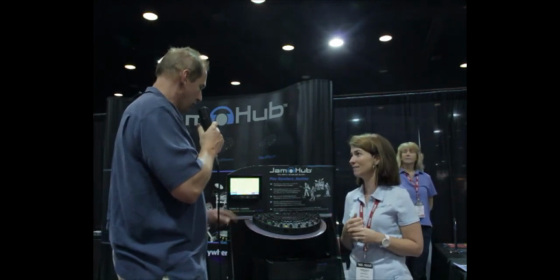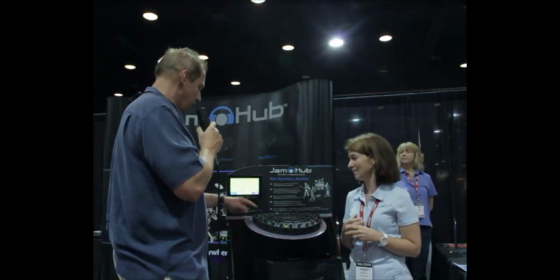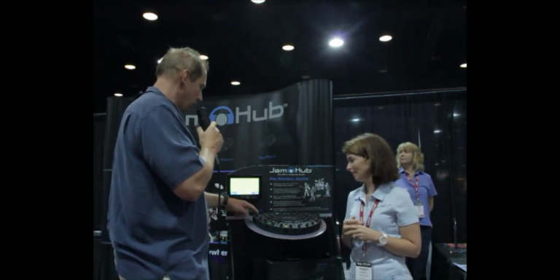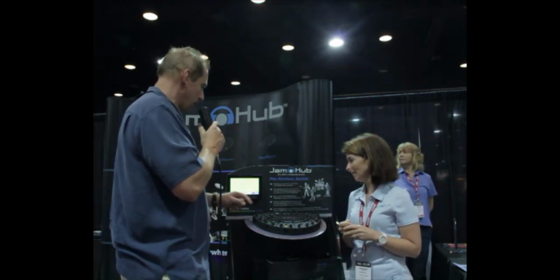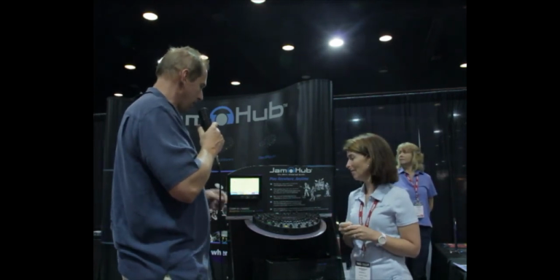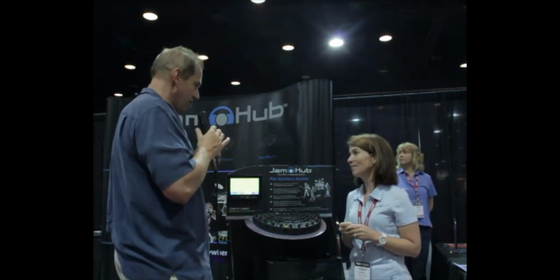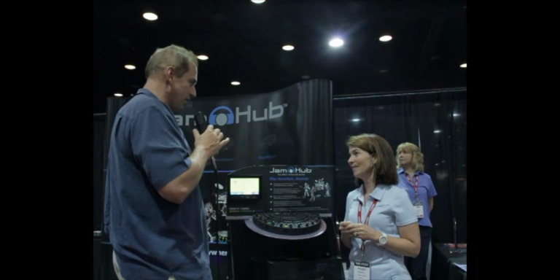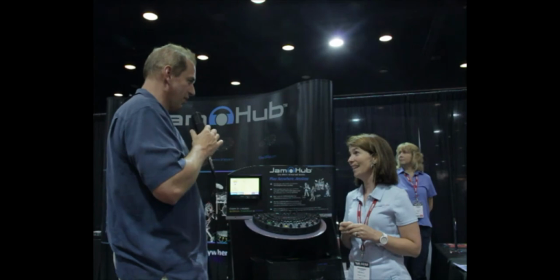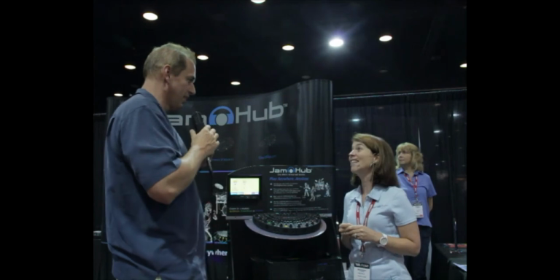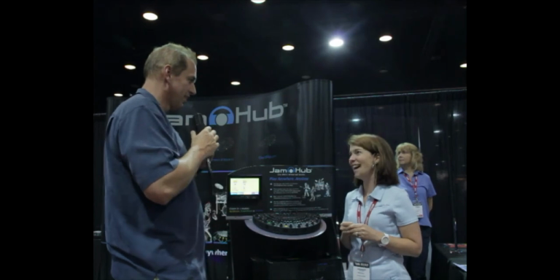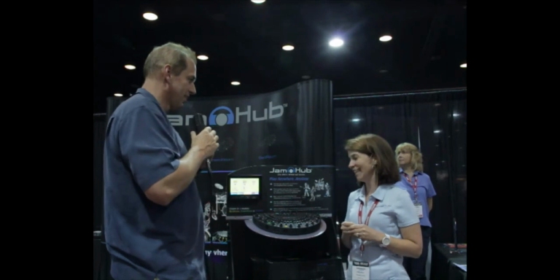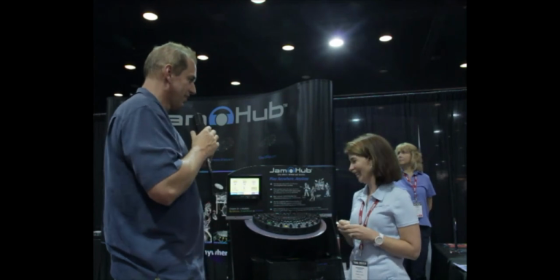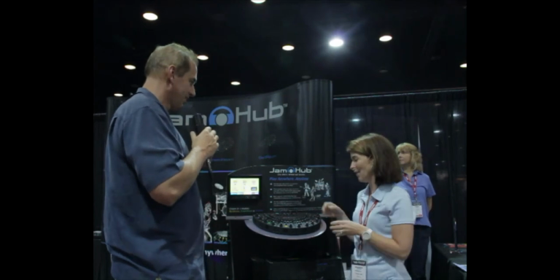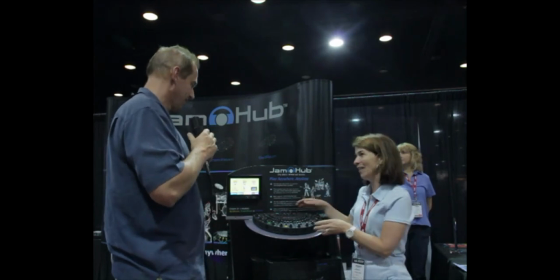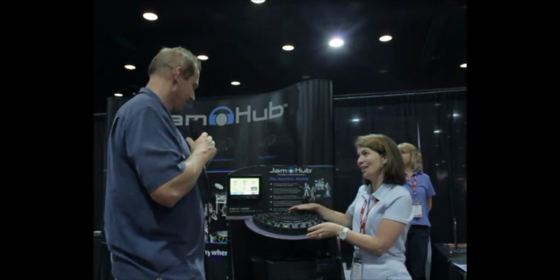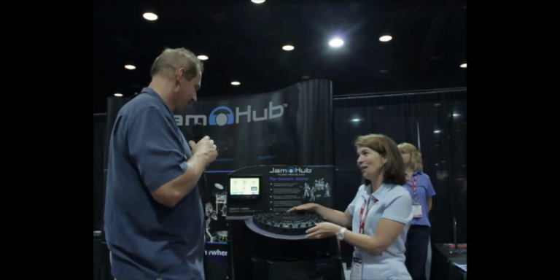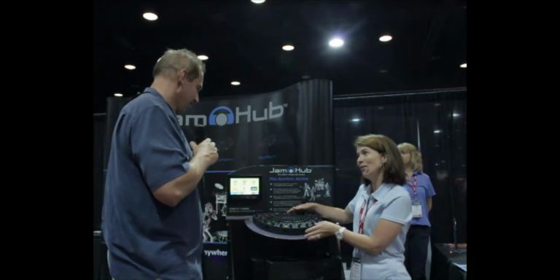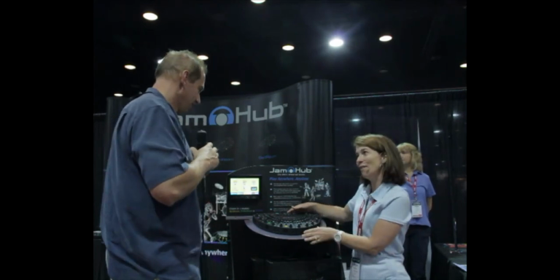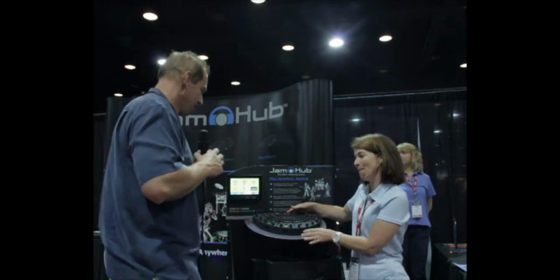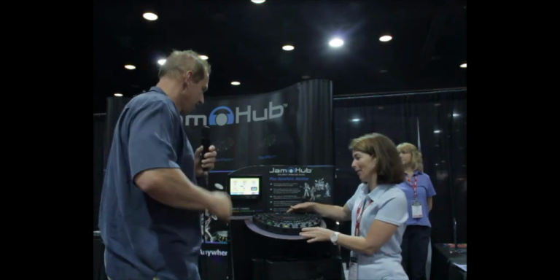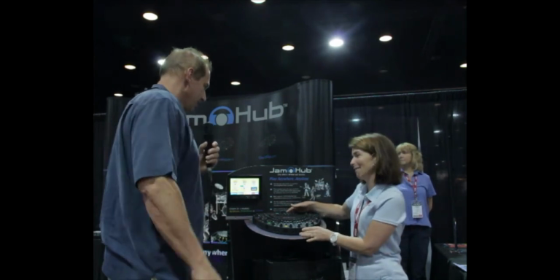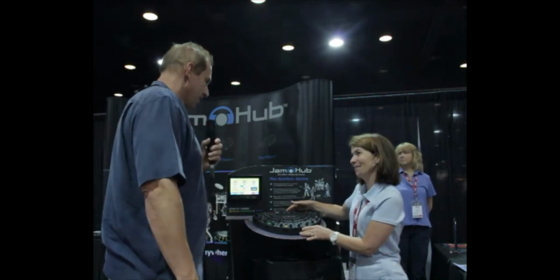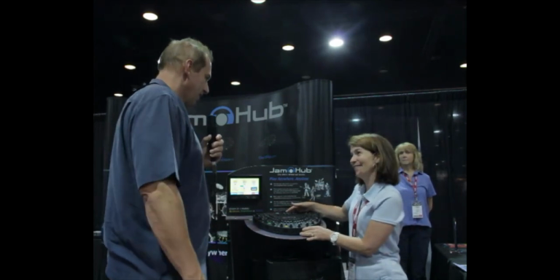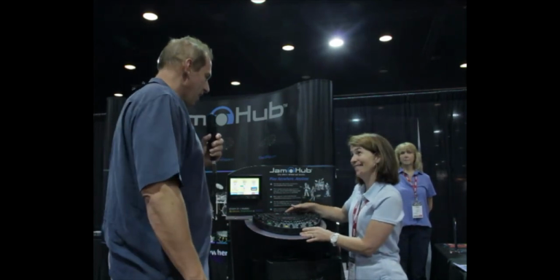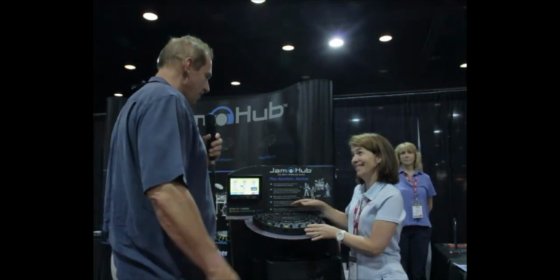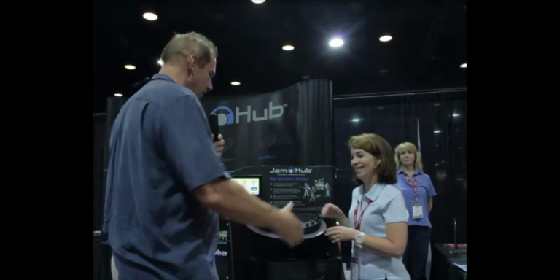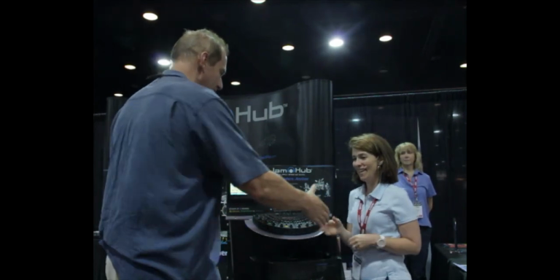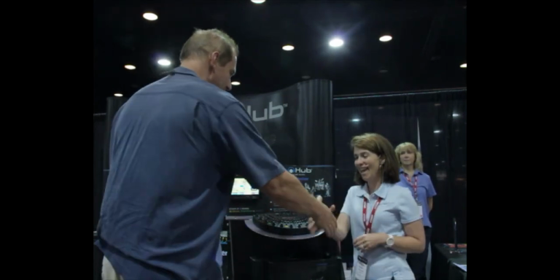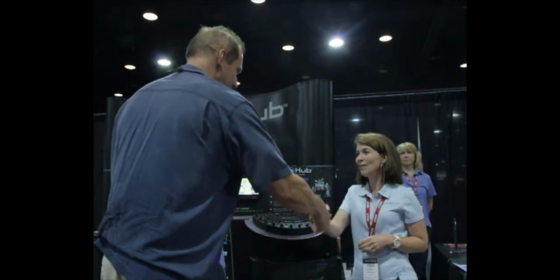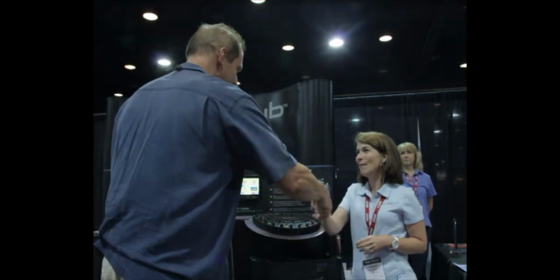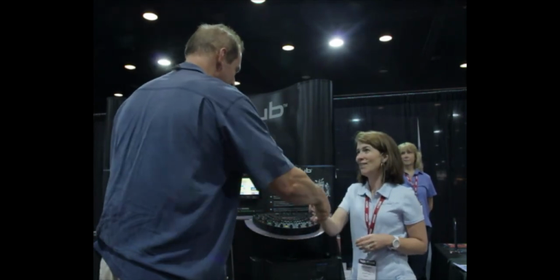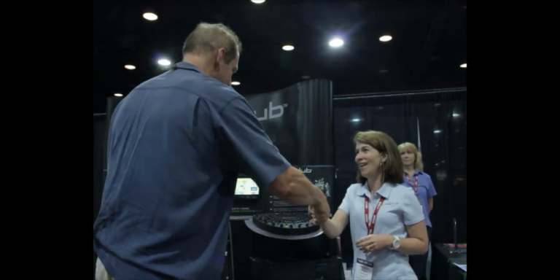You could throw it in a backpack too. Exactly — it's very light. It's only five pounds. Thanks, Veronica. Thank you very much, Ron.